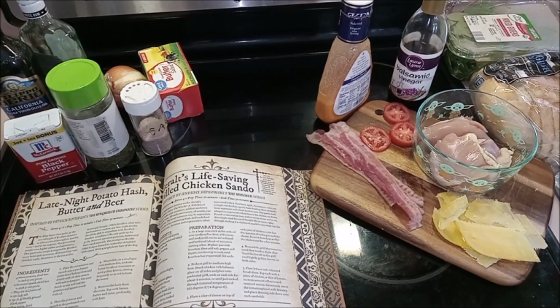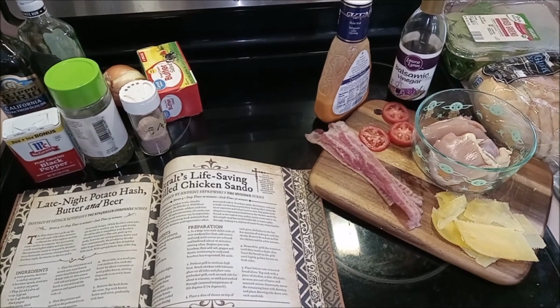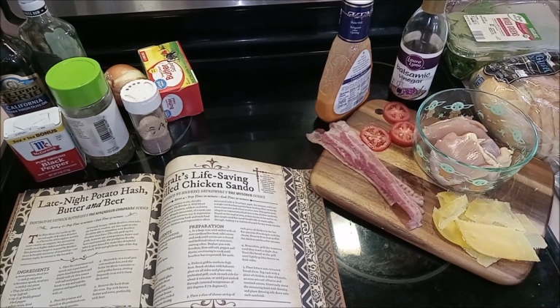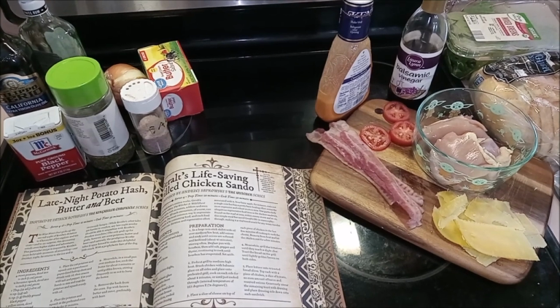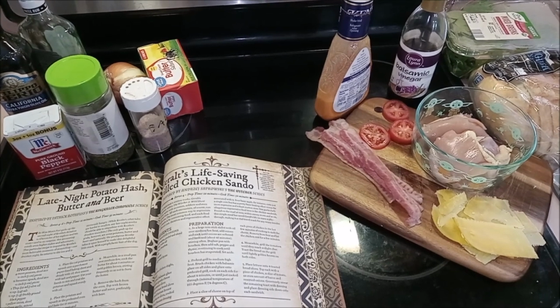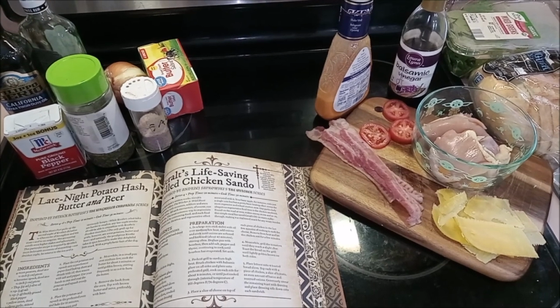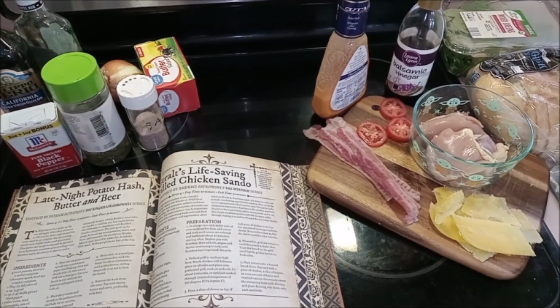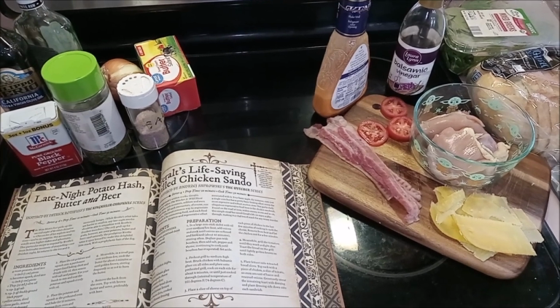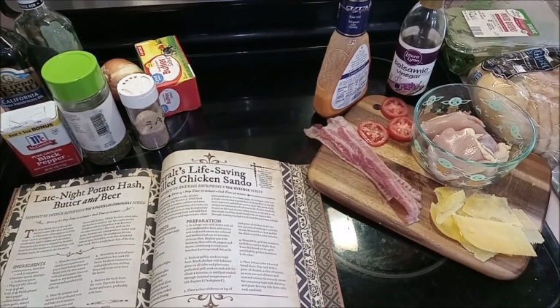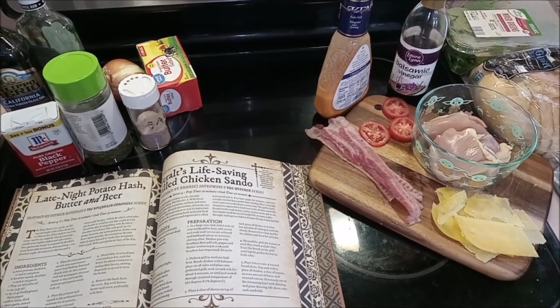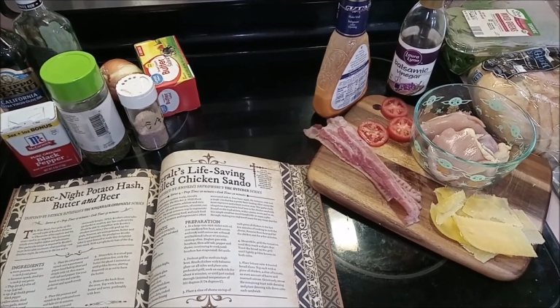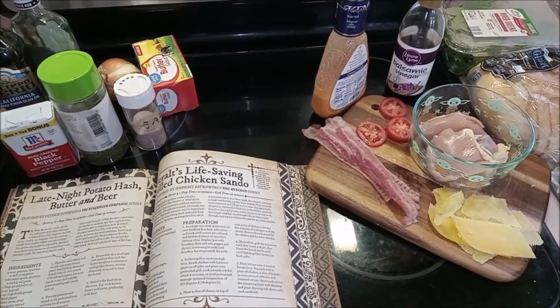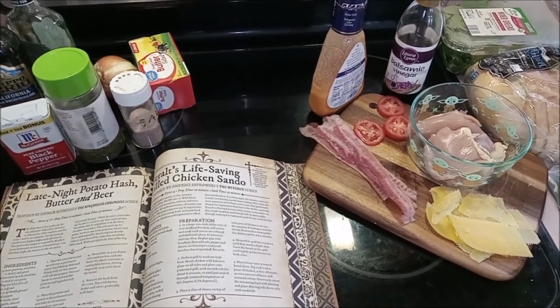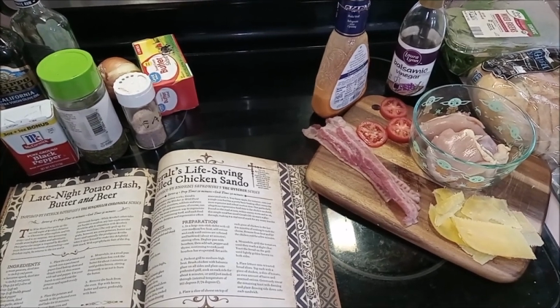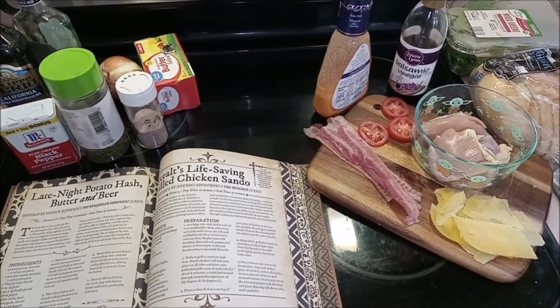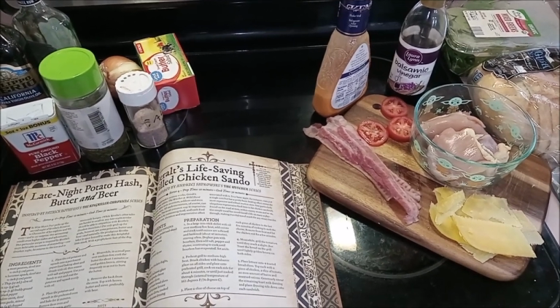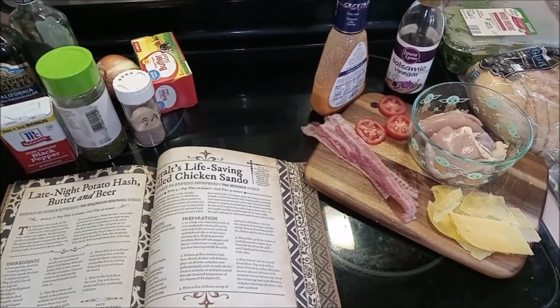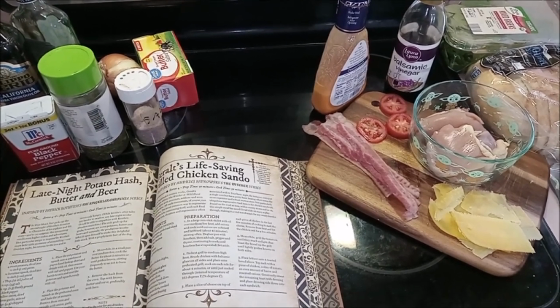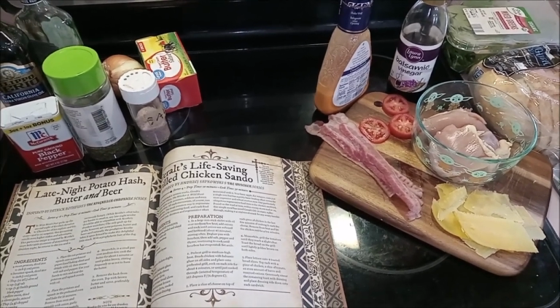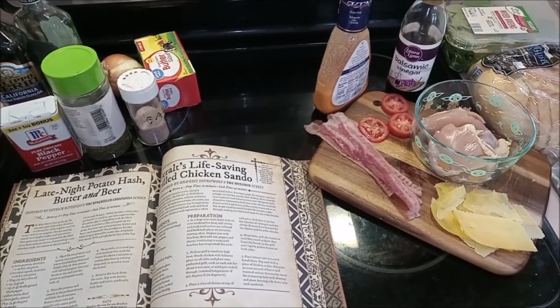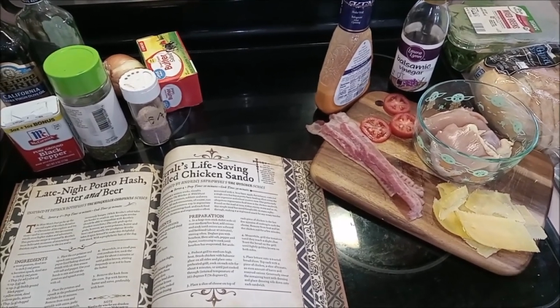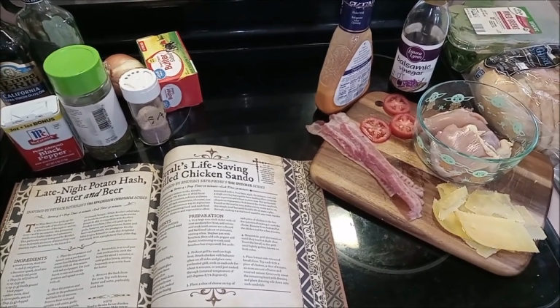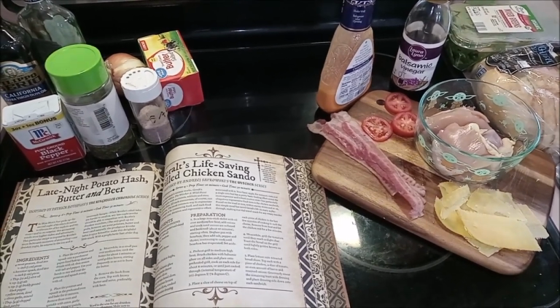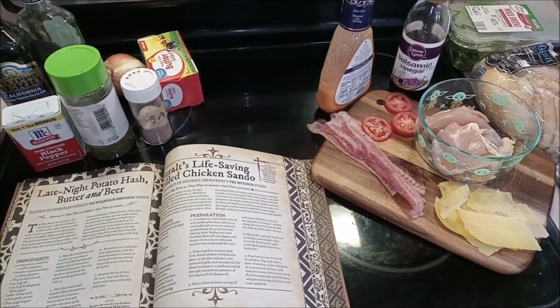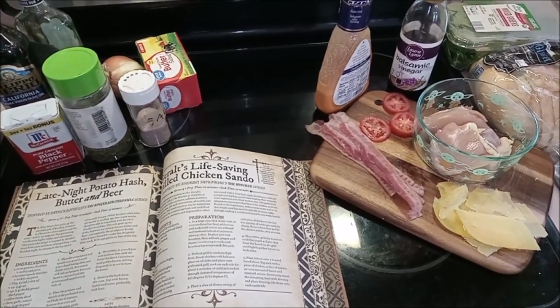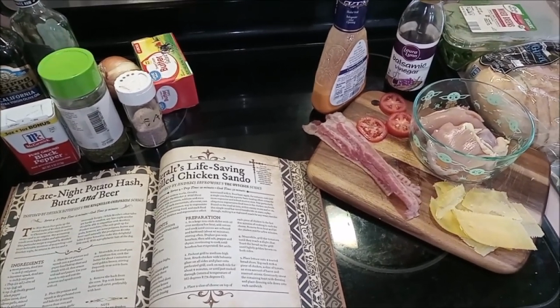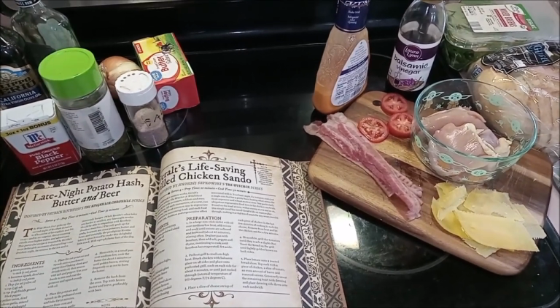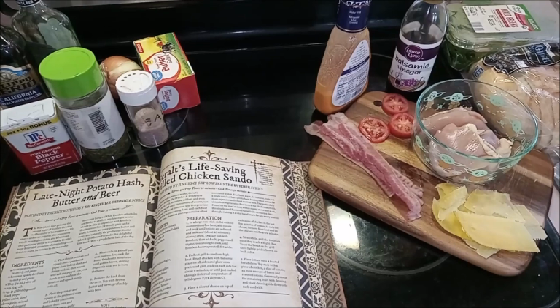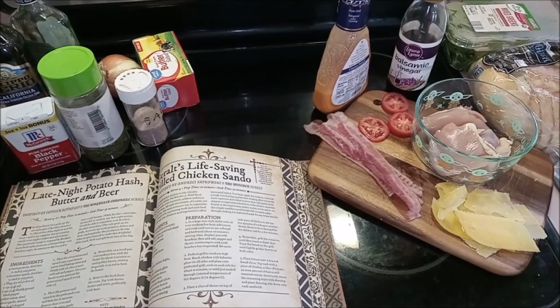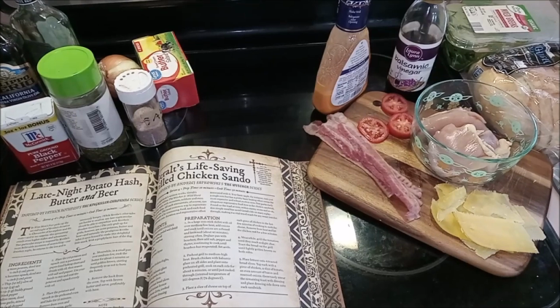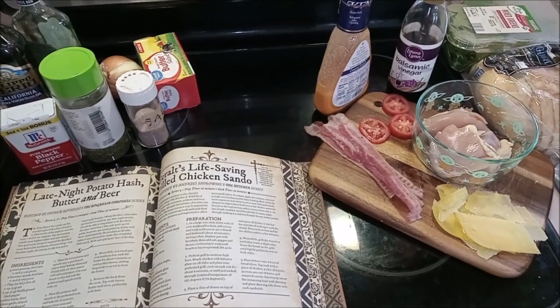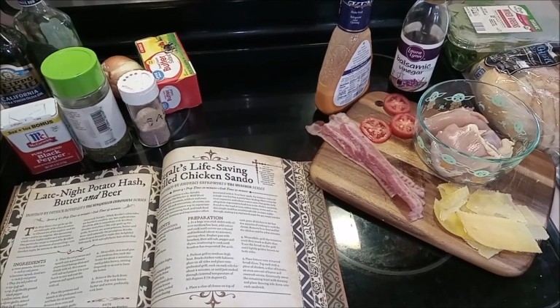Hey everyone, today we are going to be making Geralt's life-saving grilled chicken sando.